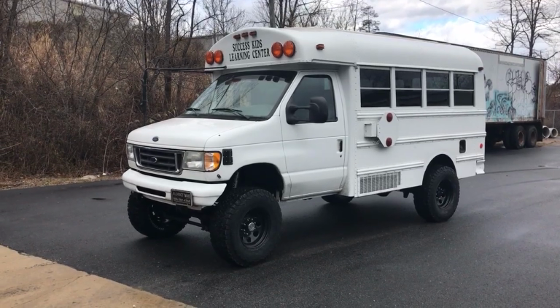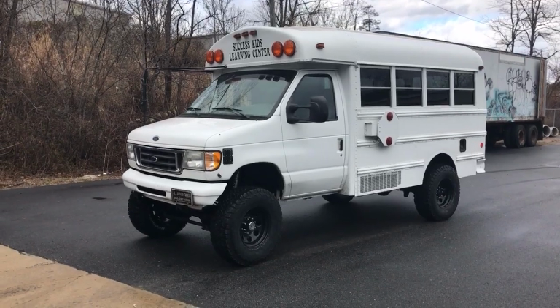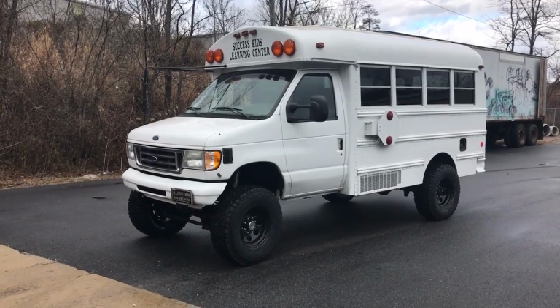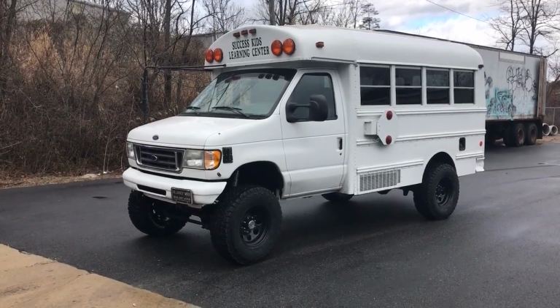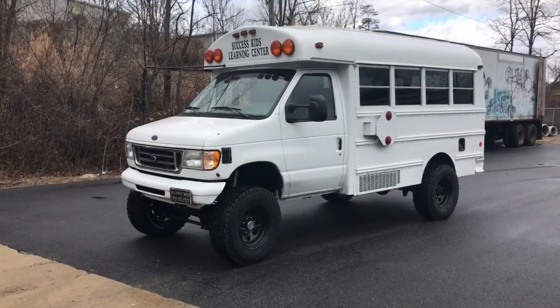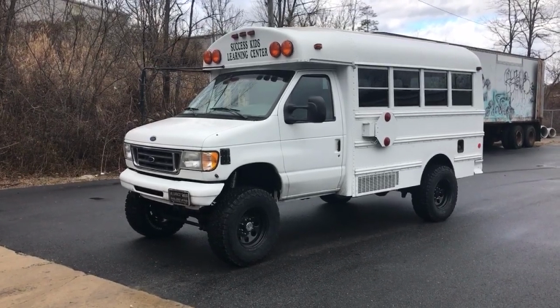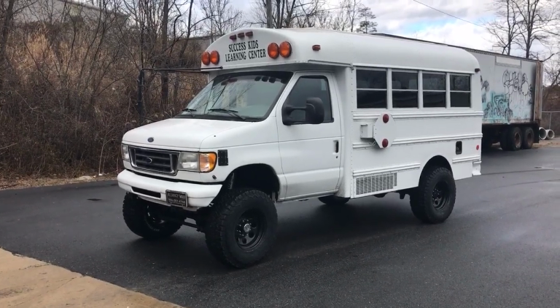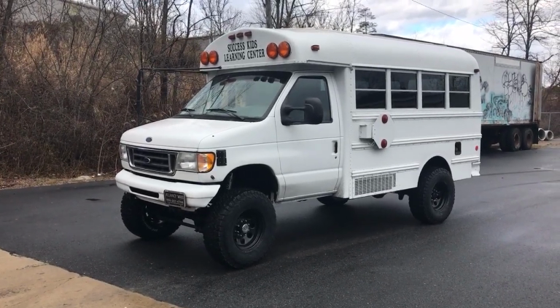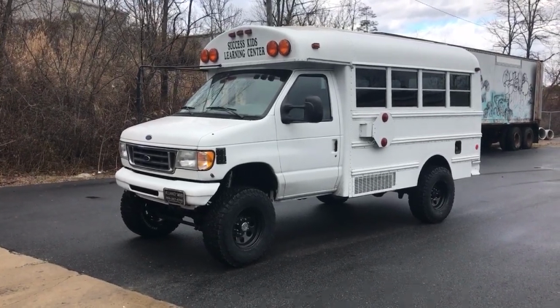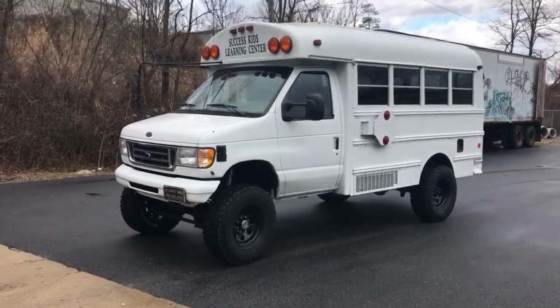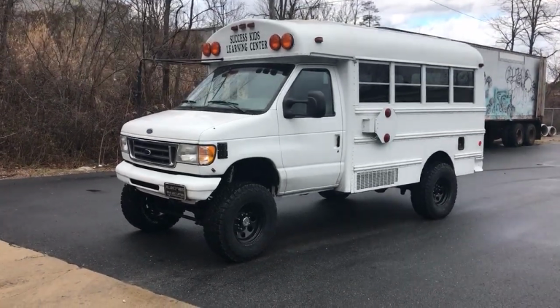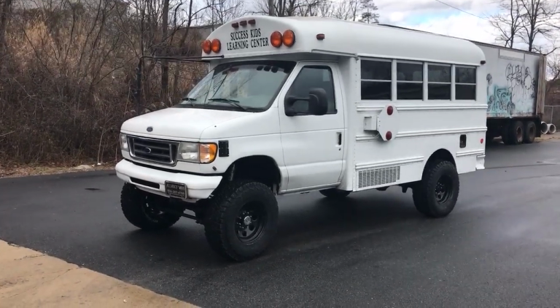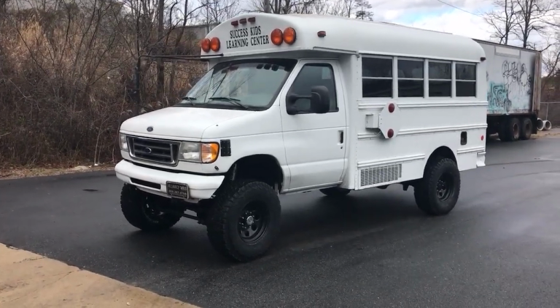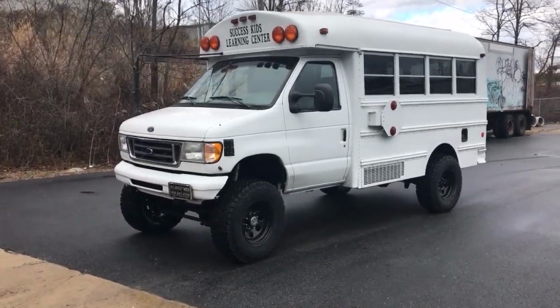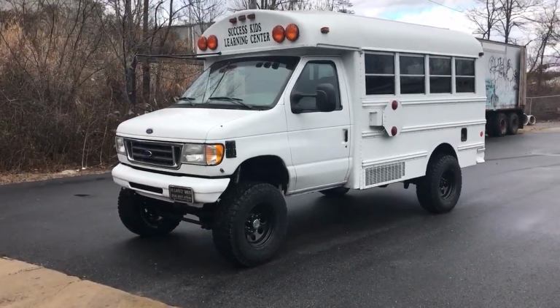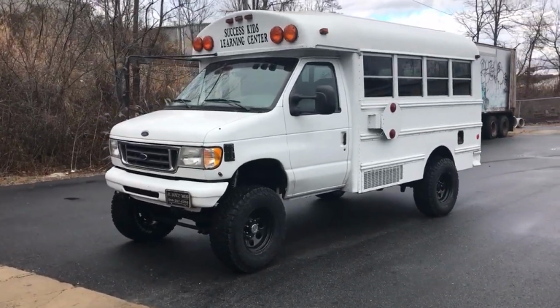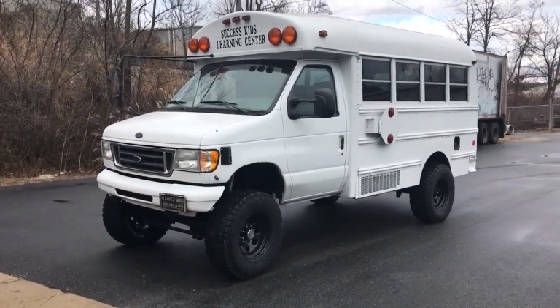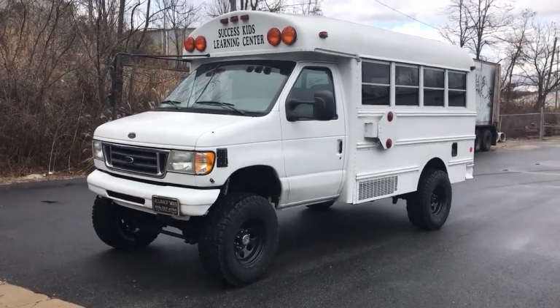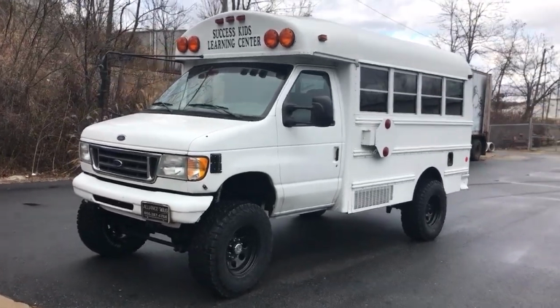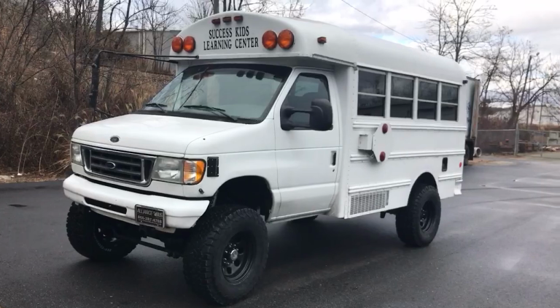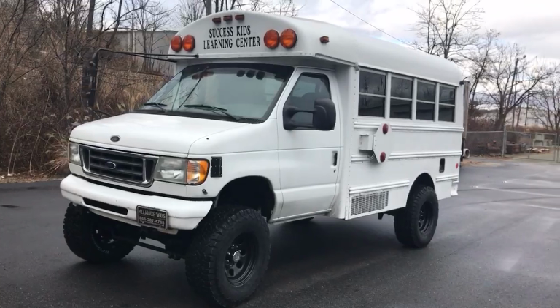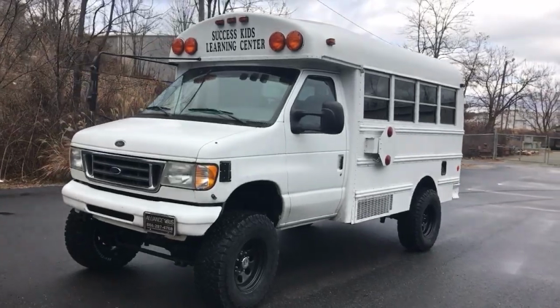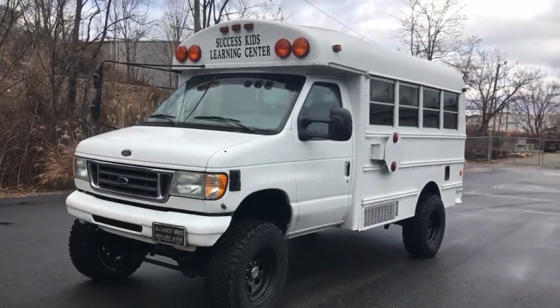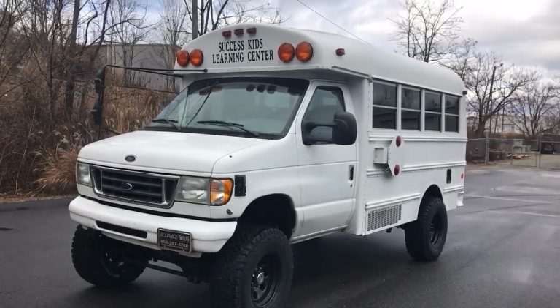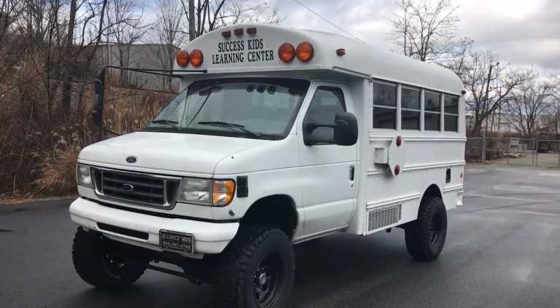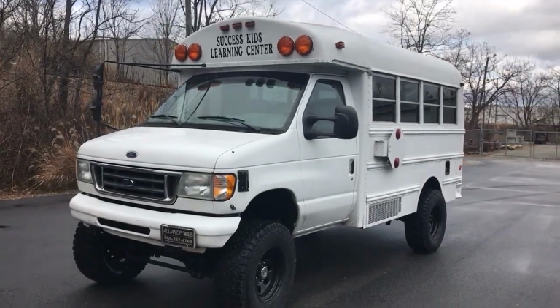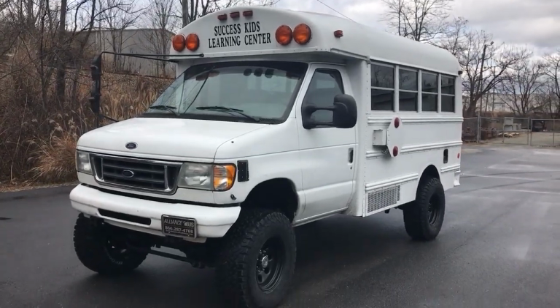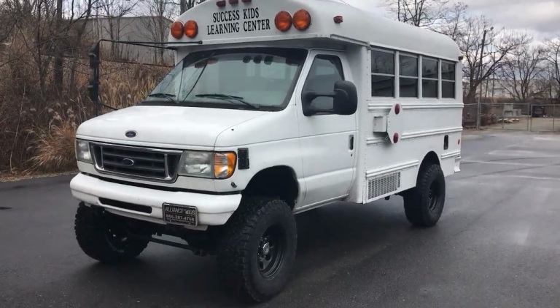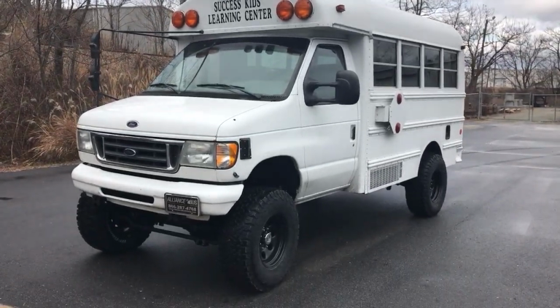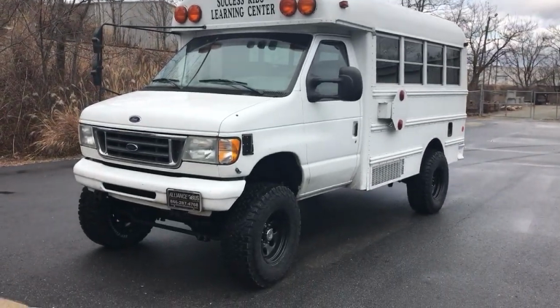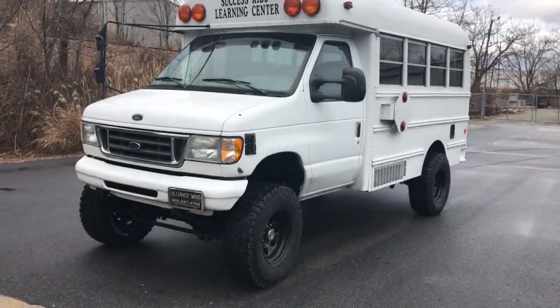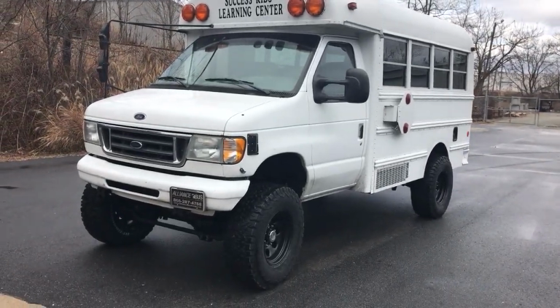Hey, it's Chris at U-Joint. Another video, another cool rig that we had the opportunity to convert to four-wheel drive.